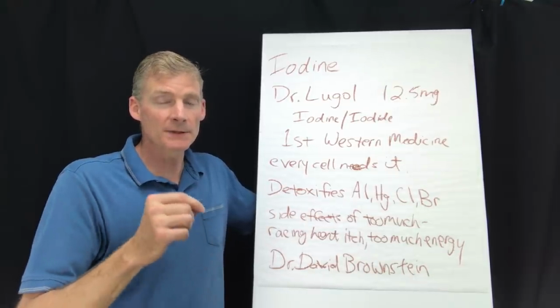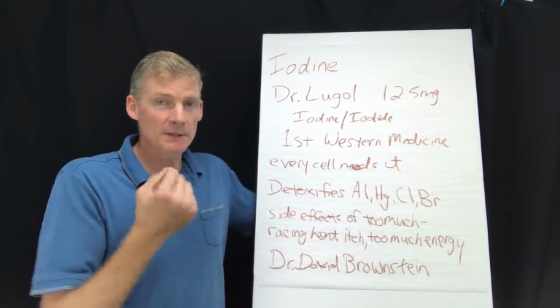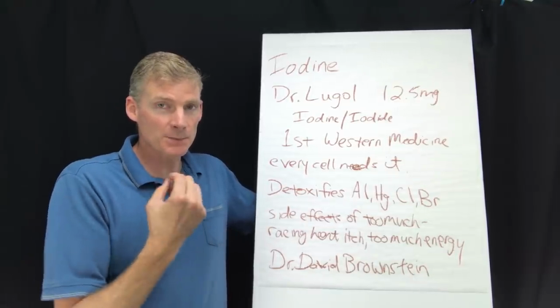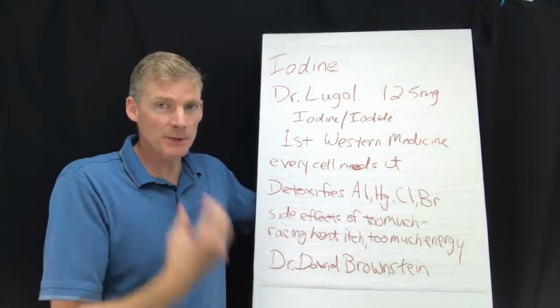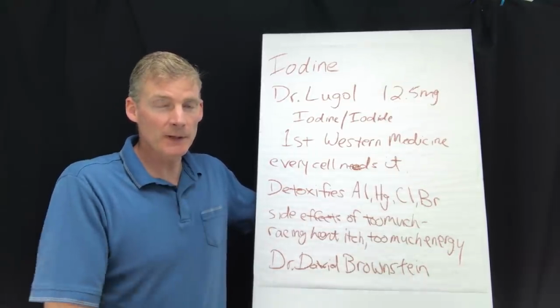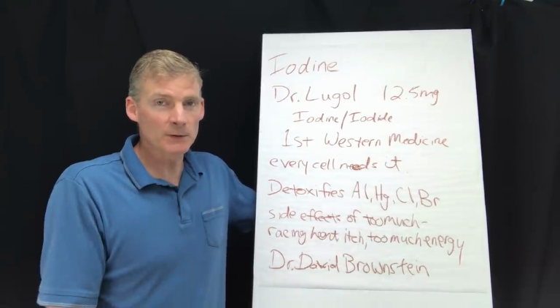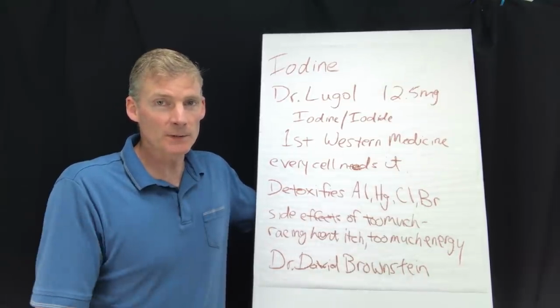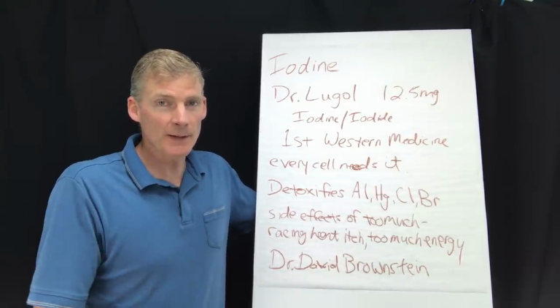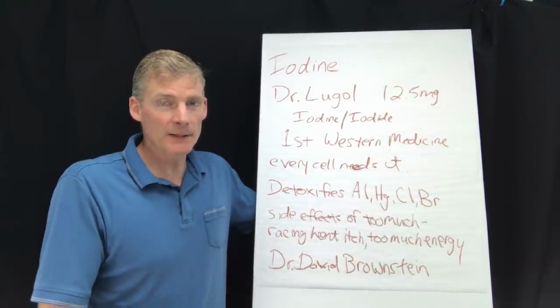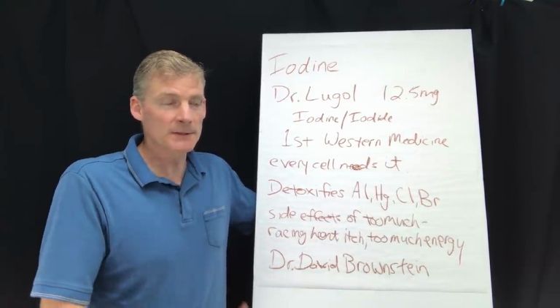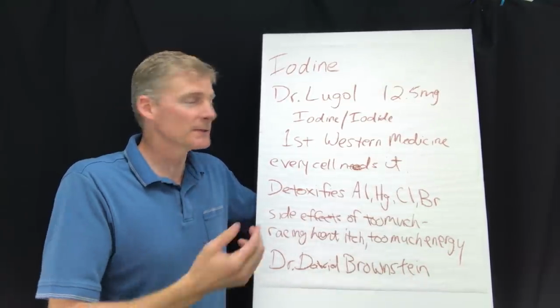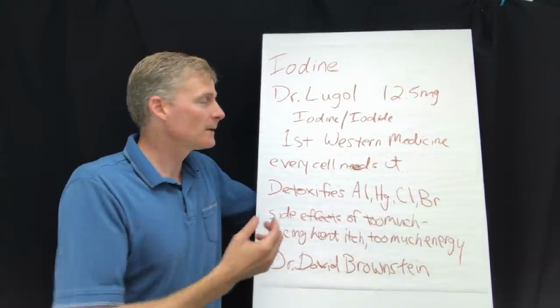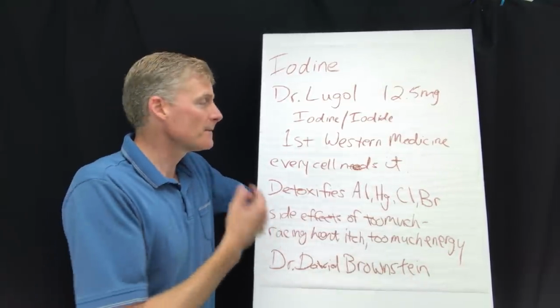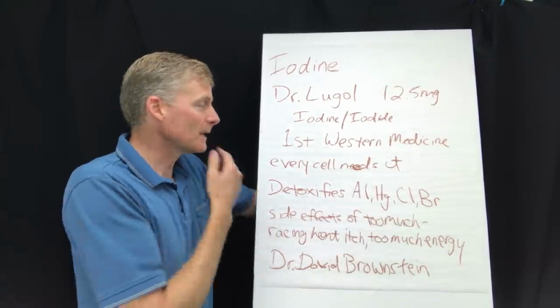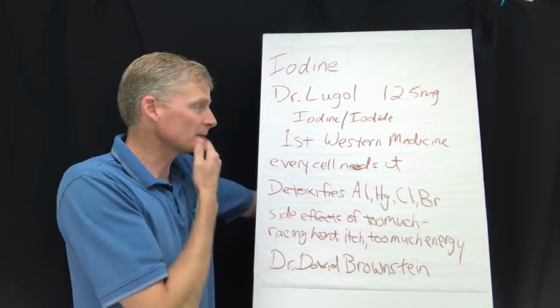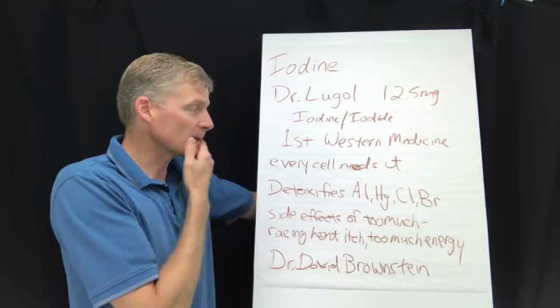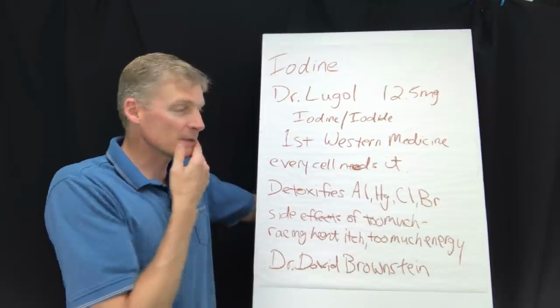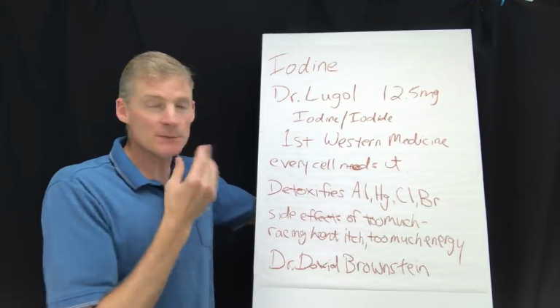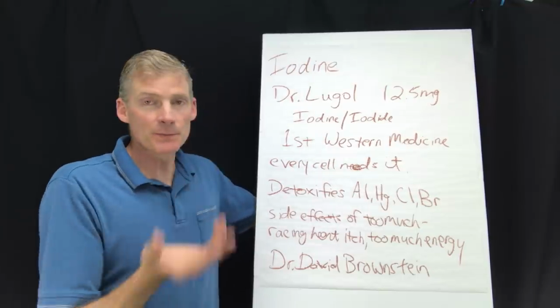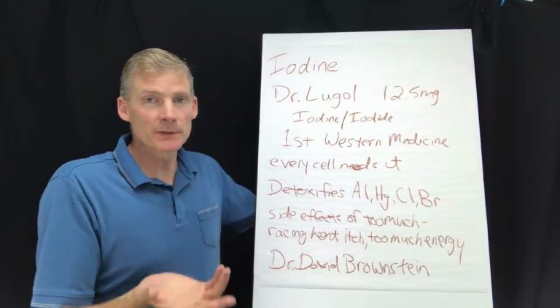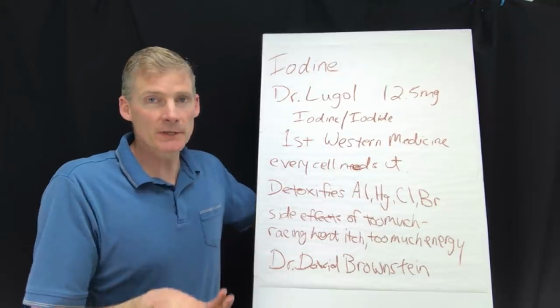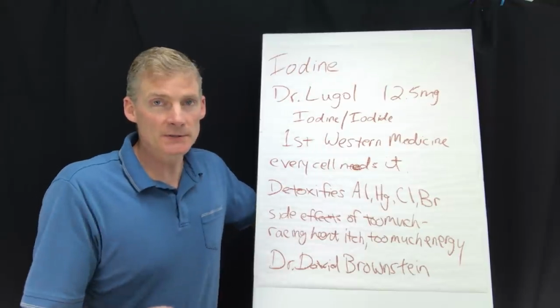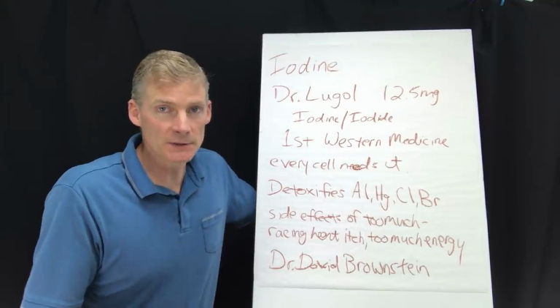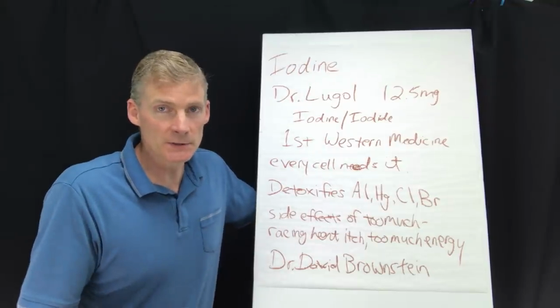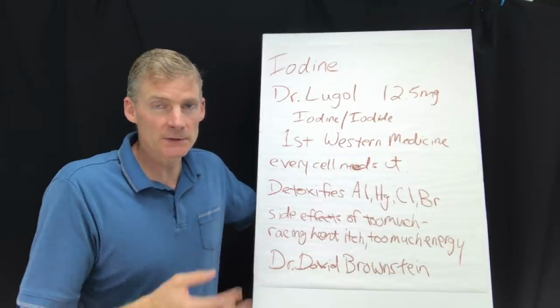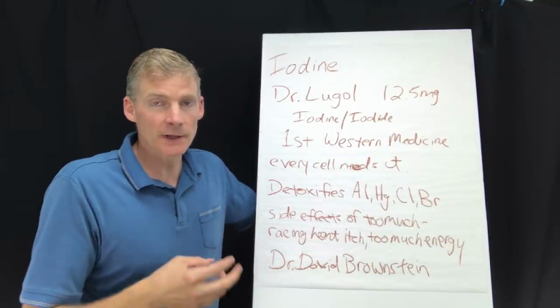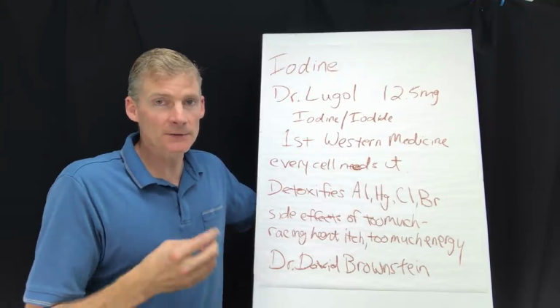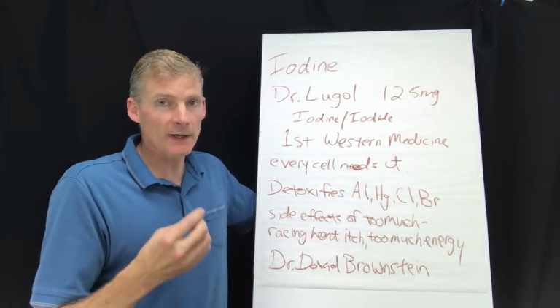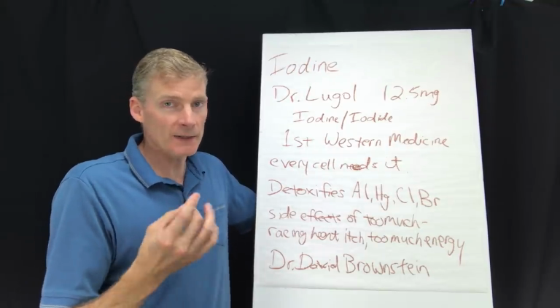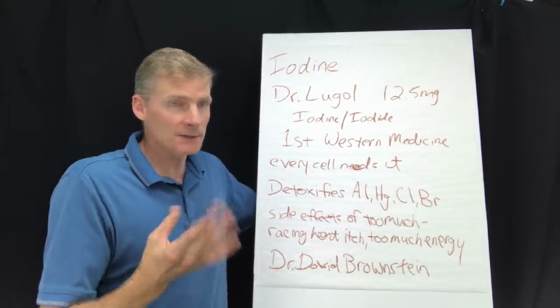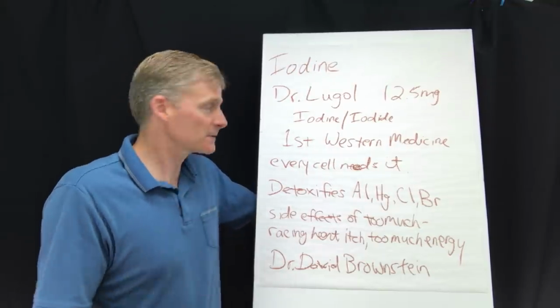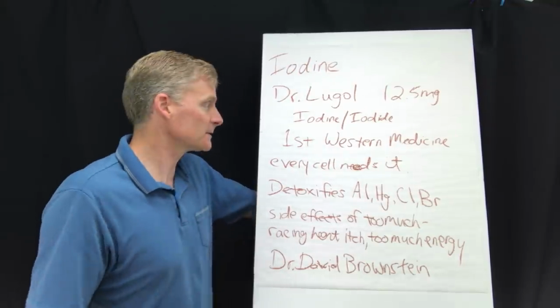Iodine deficiency is a cause for a lot of symptoms currently, and I think it's pretty well ignored by medicine. But there are urine tests you can do to identify iodine deficiency.